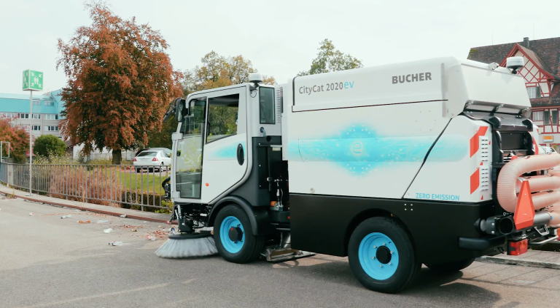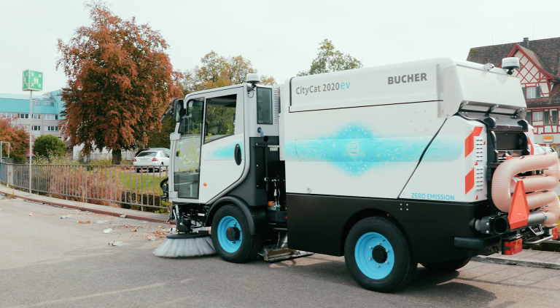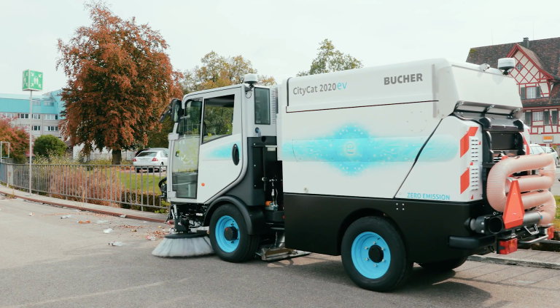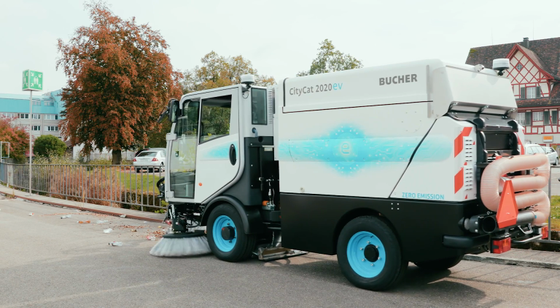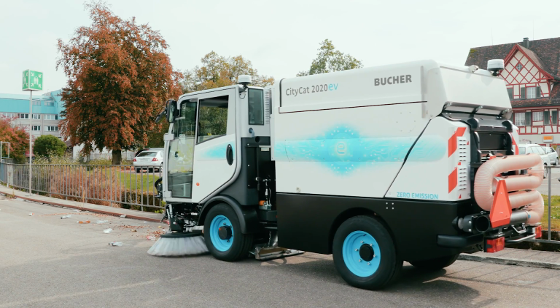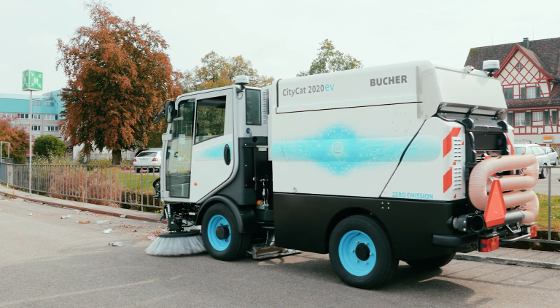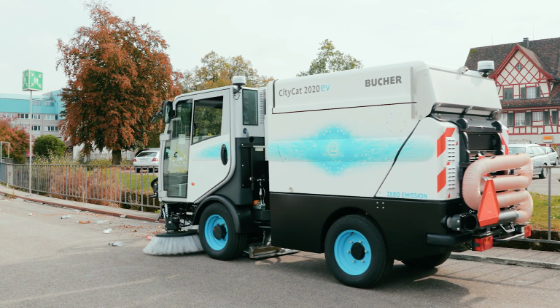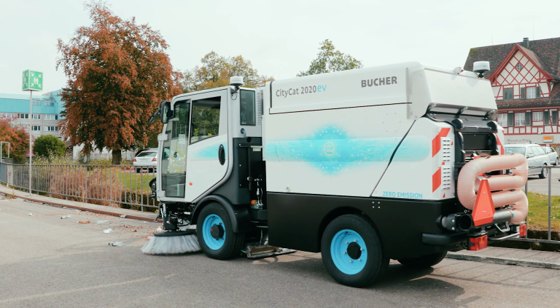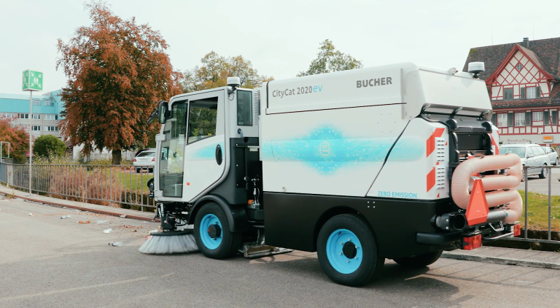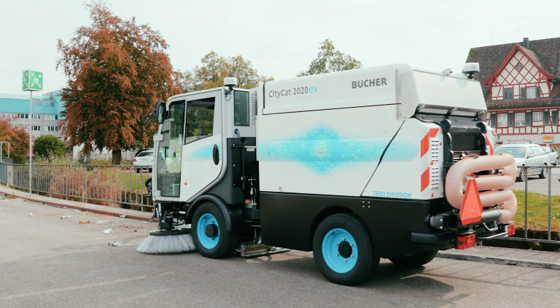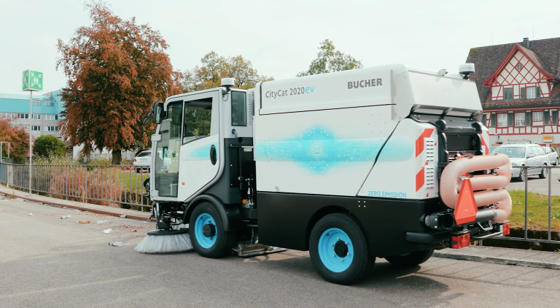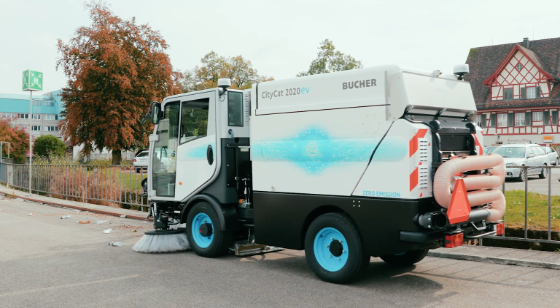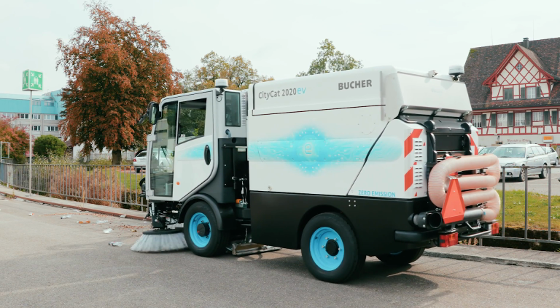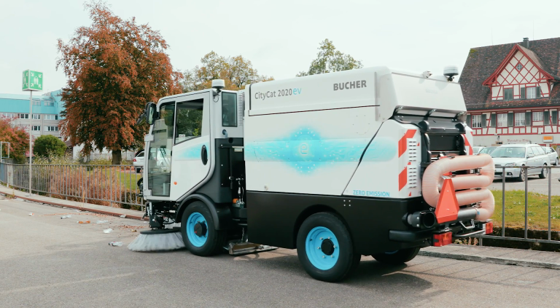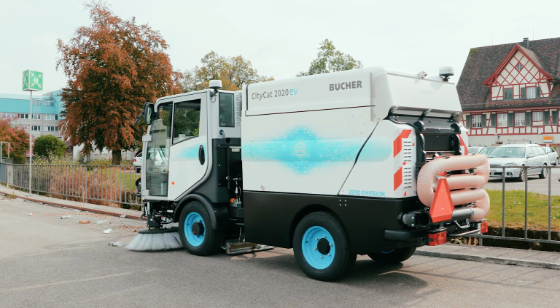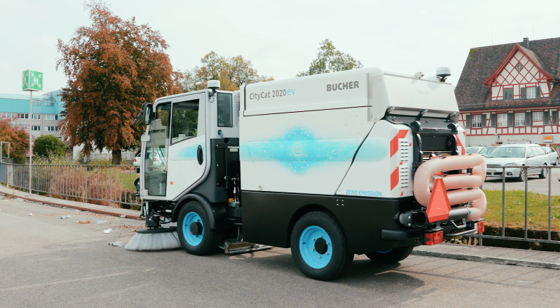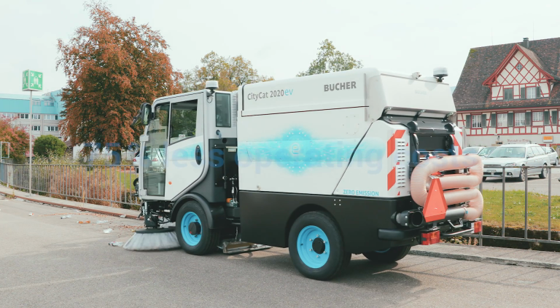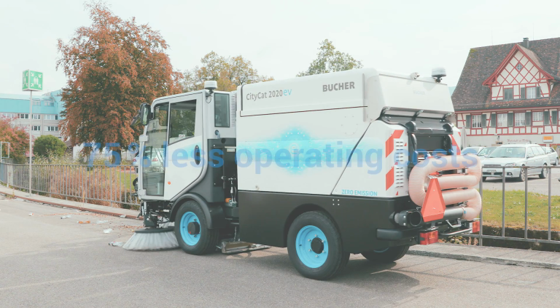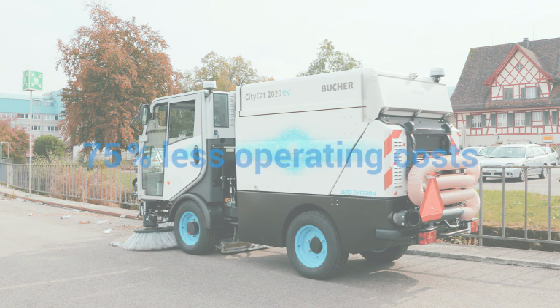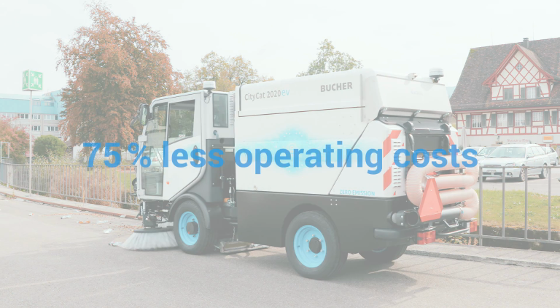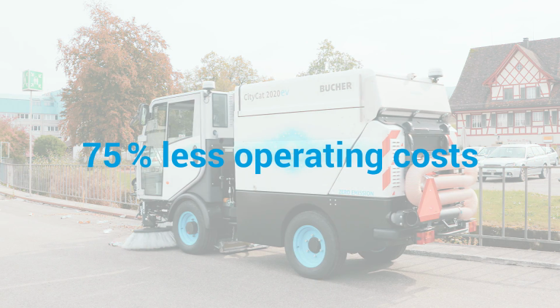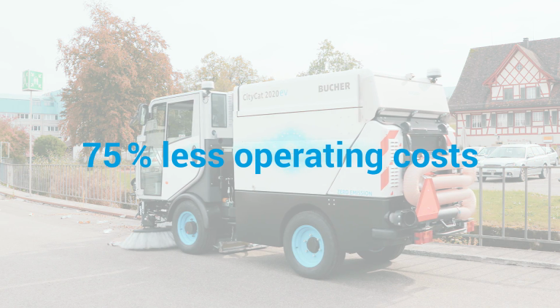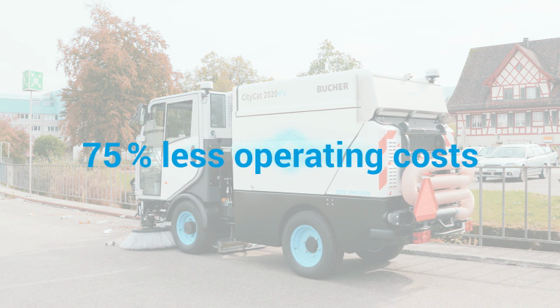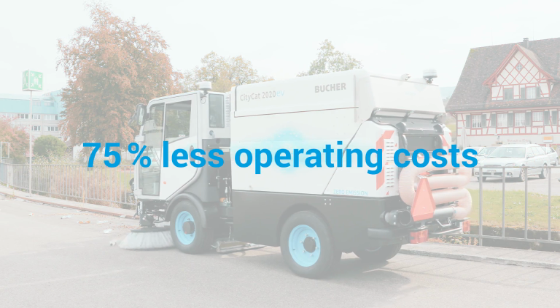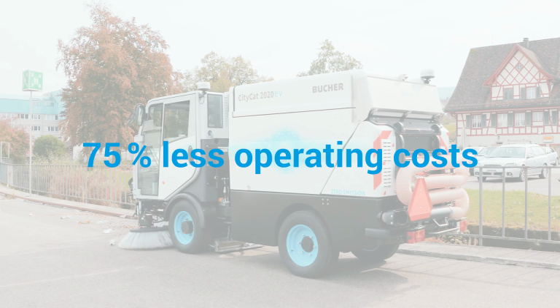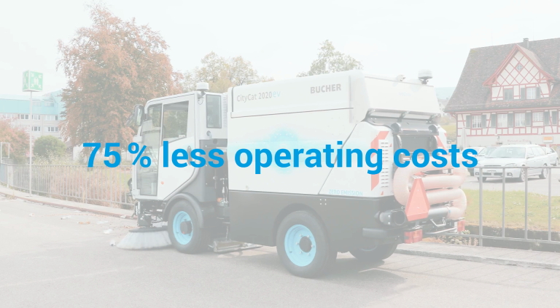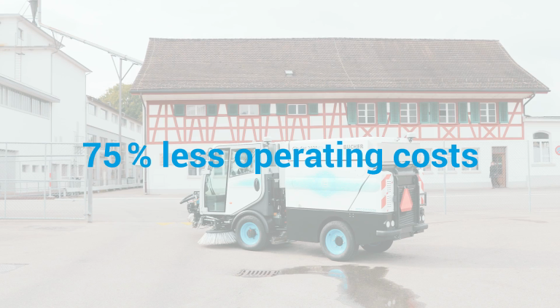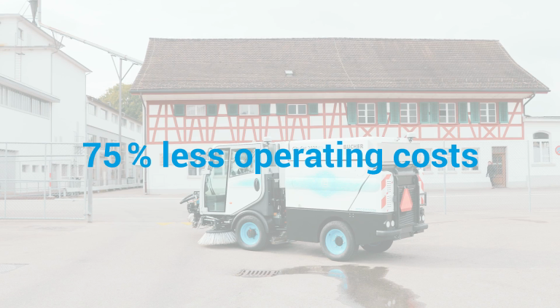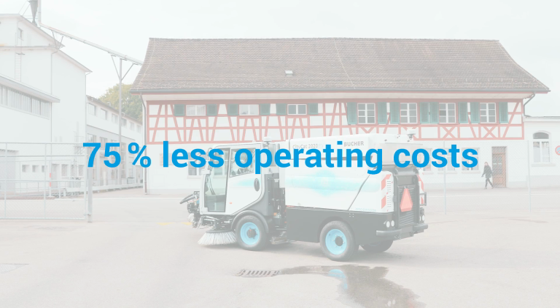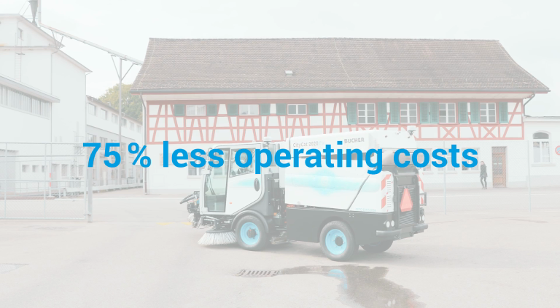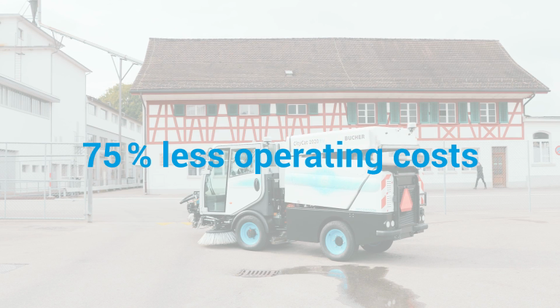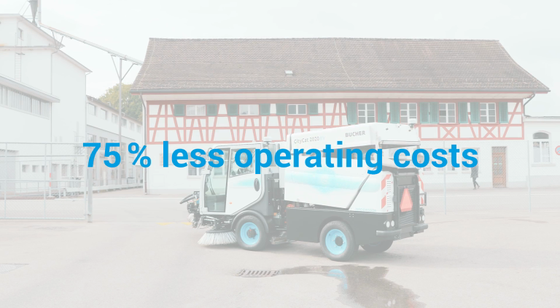As a result of this and the omission of the diesel engine, operating costs can be reduced by around 75 percent.